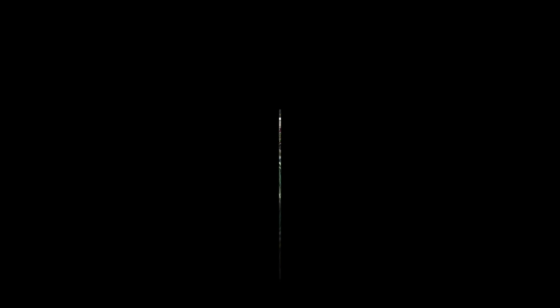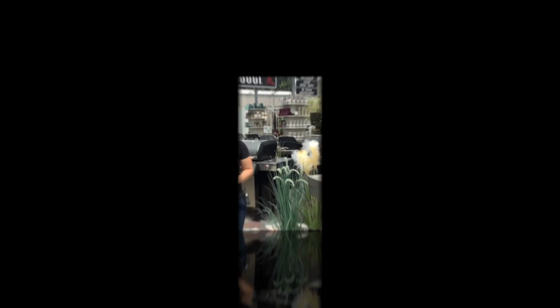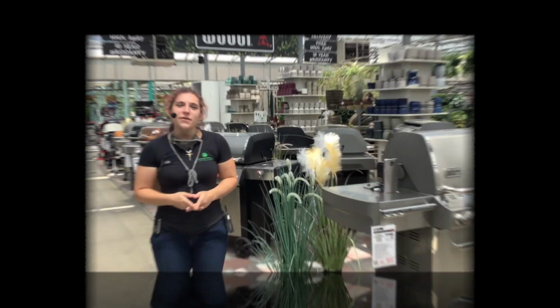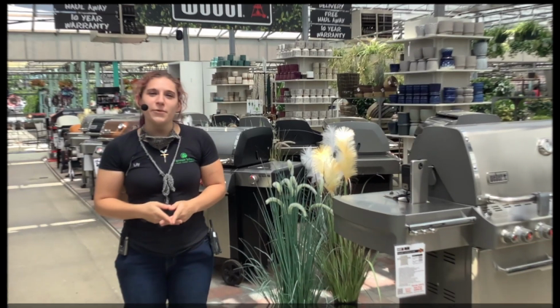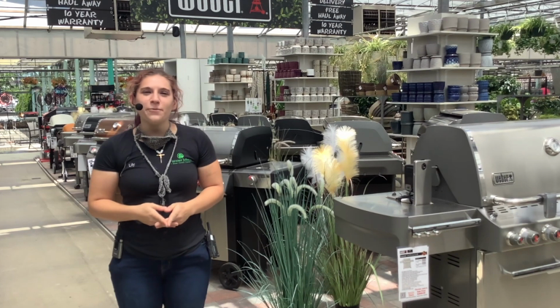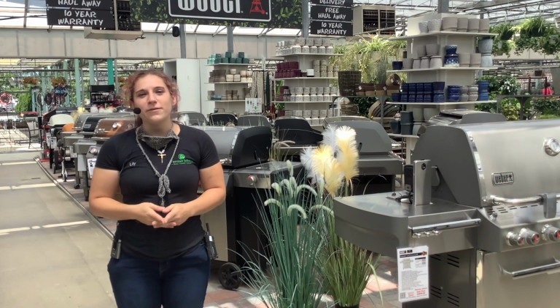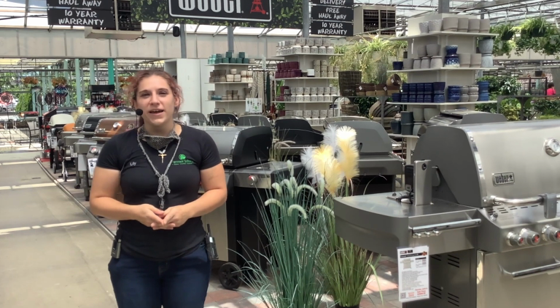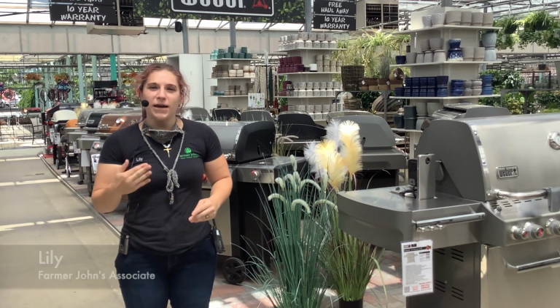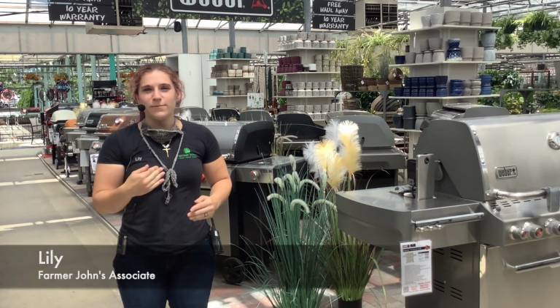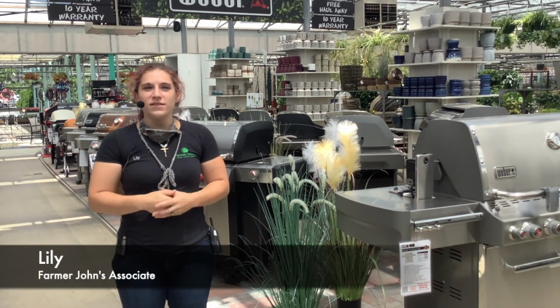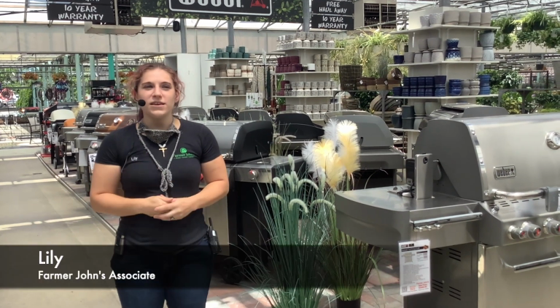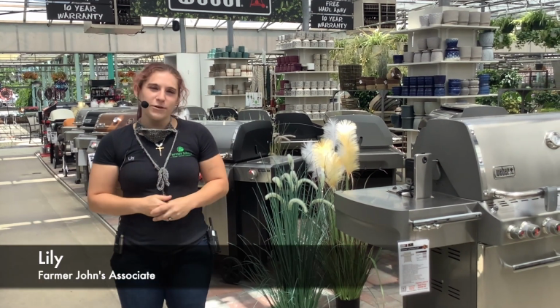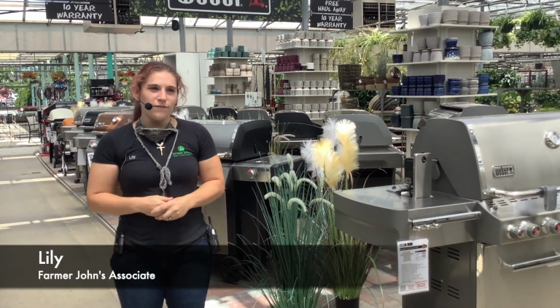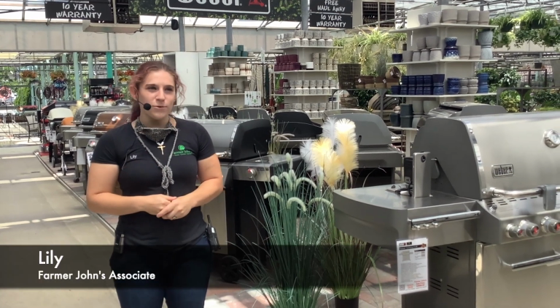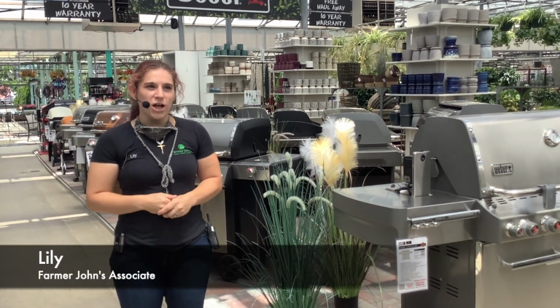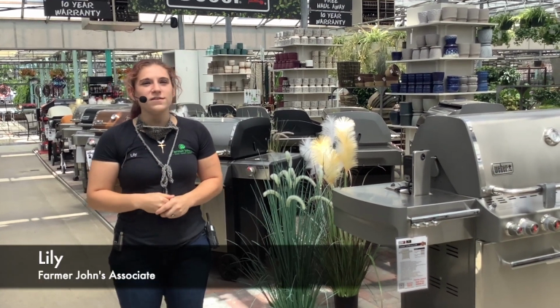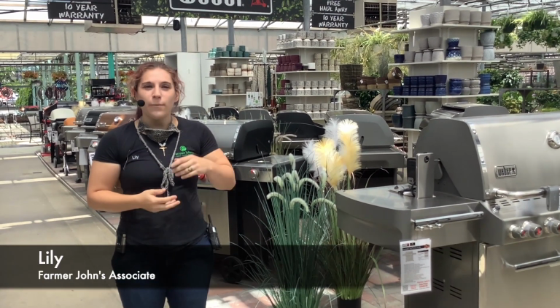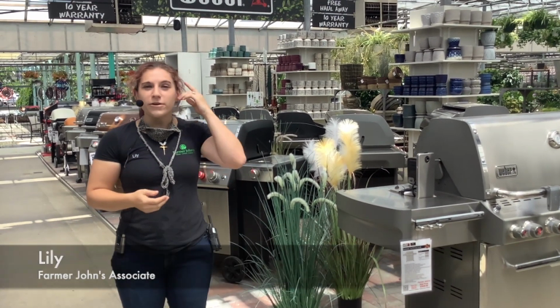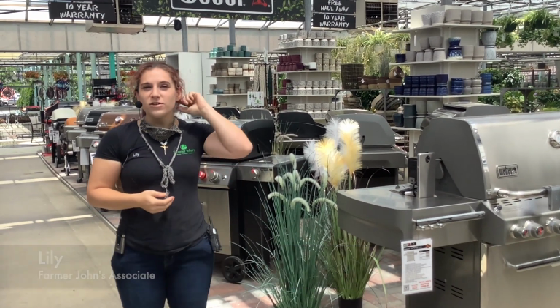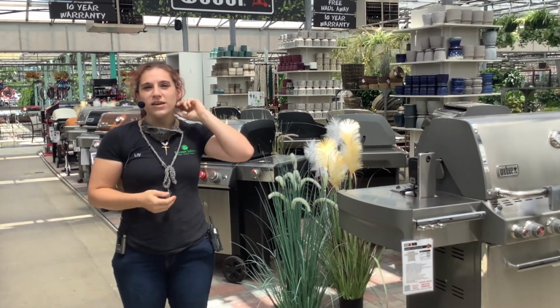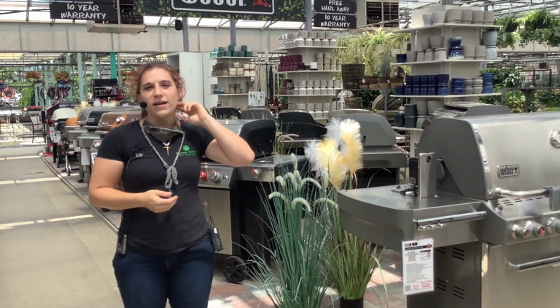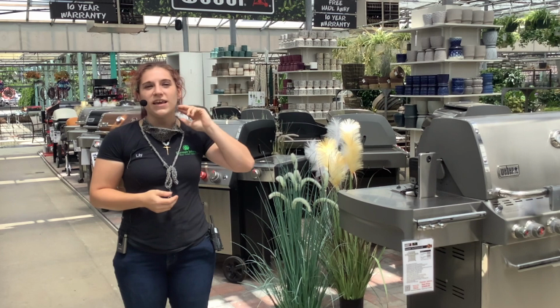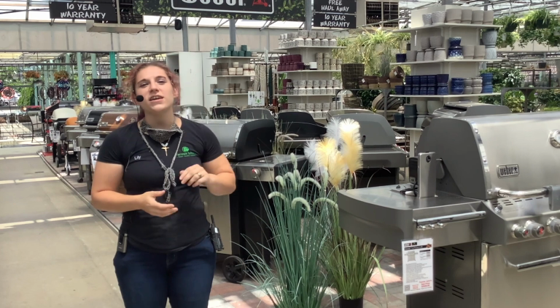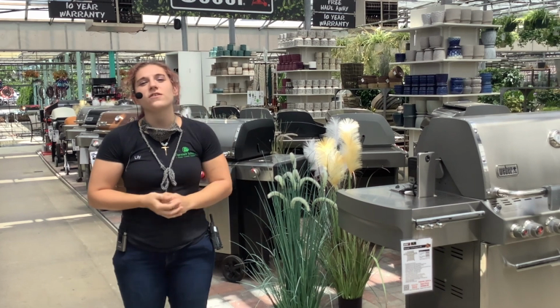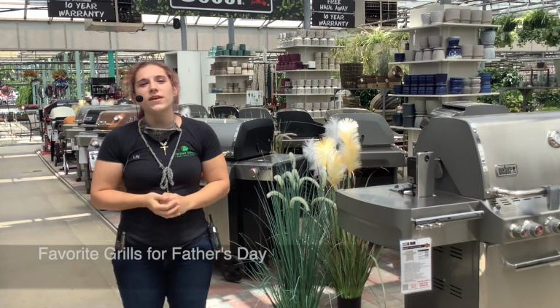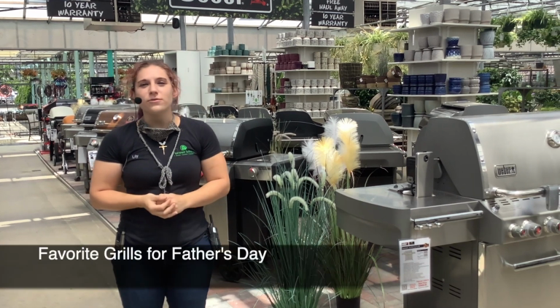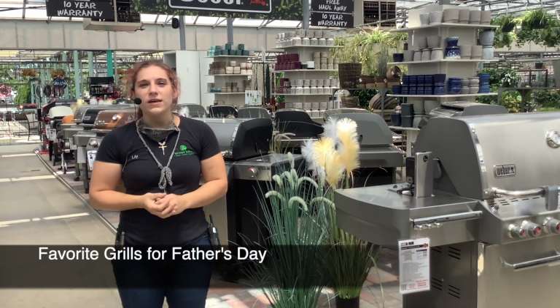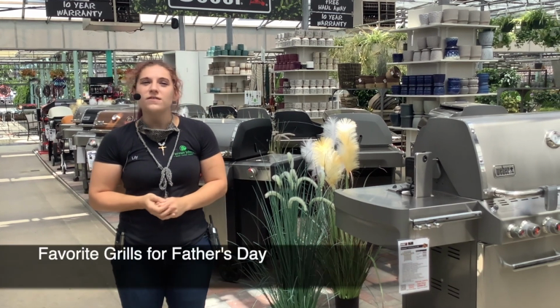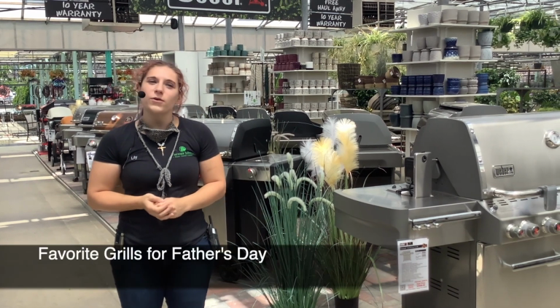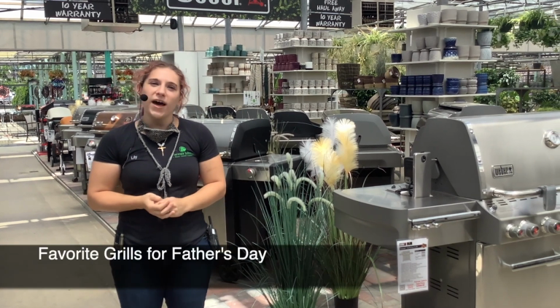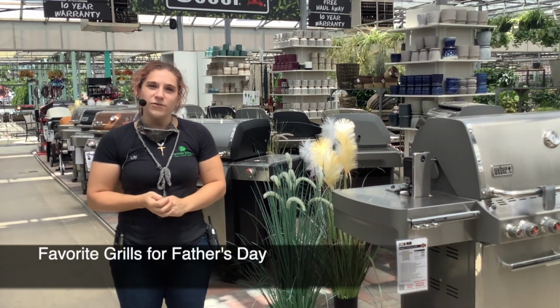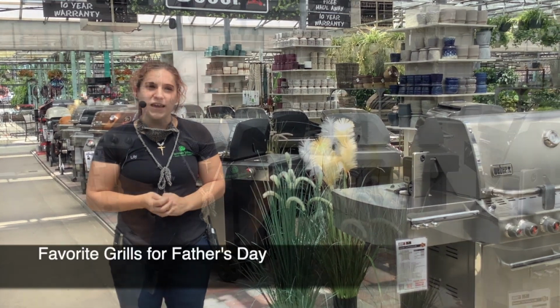Hello everyone and welcome back. My name is Lily. I work at Farmer John's, and what we're going to be talking about today is our favorite grills for Father's Day.